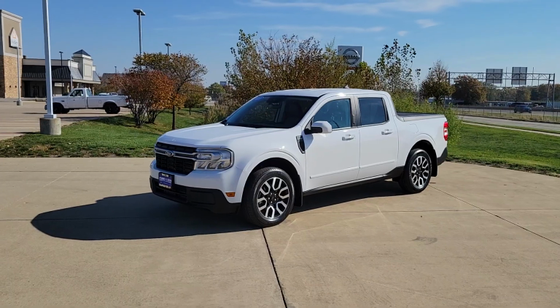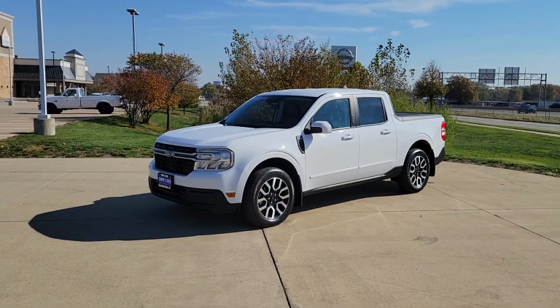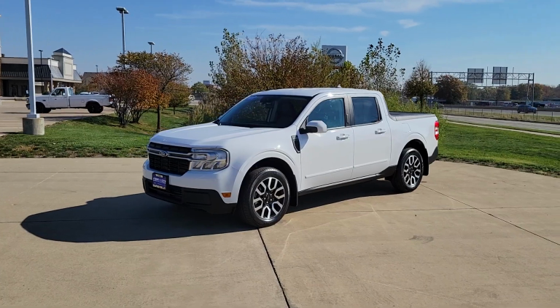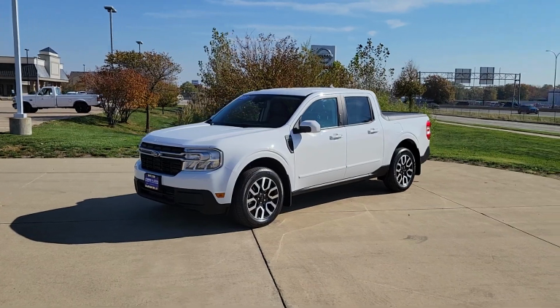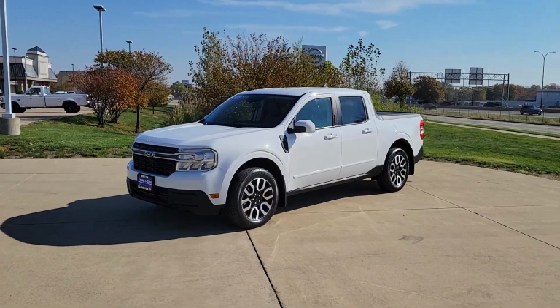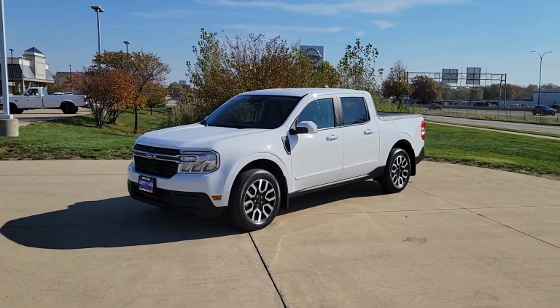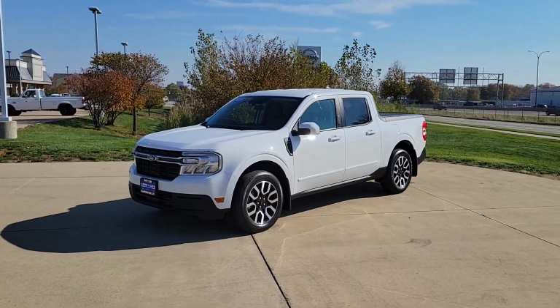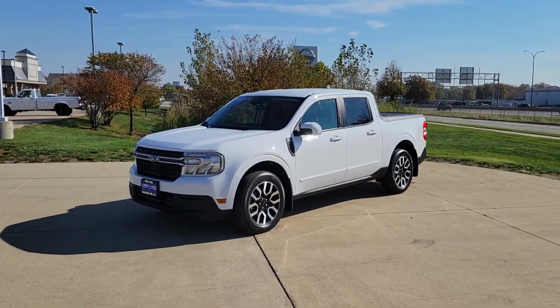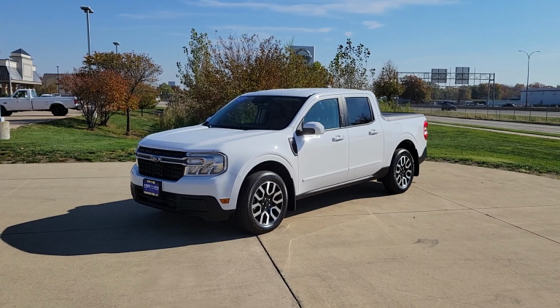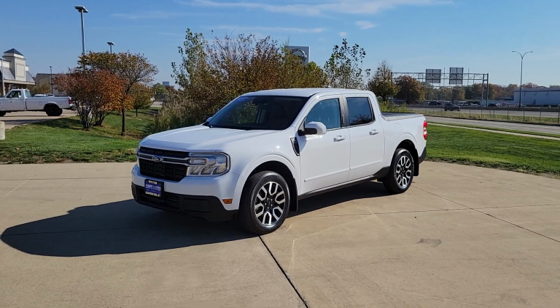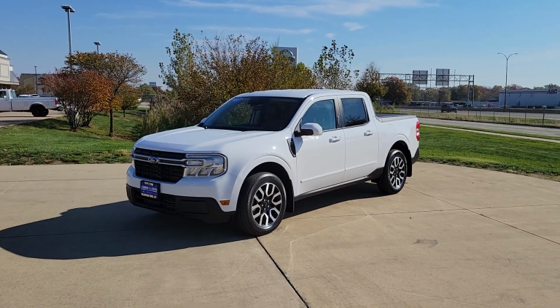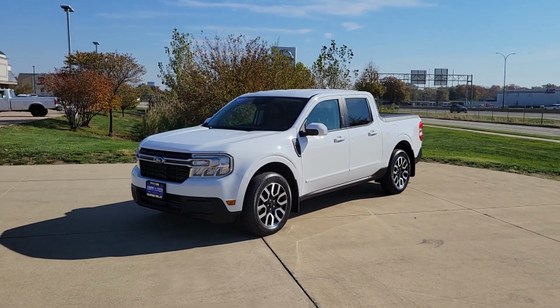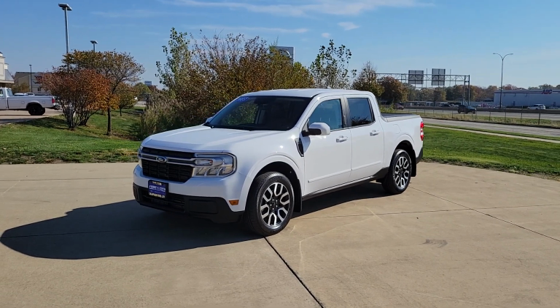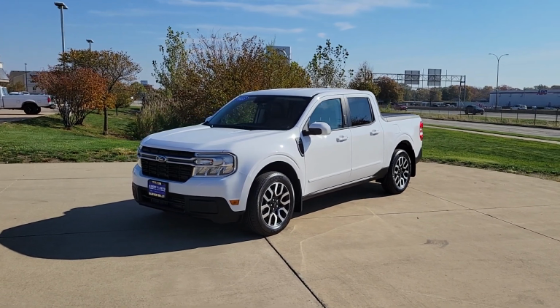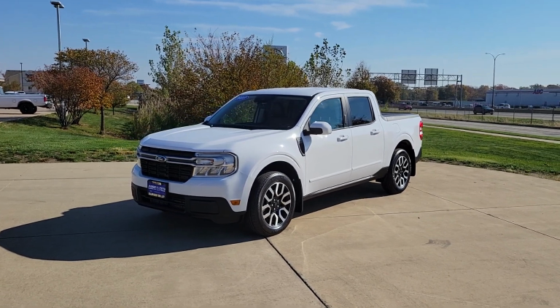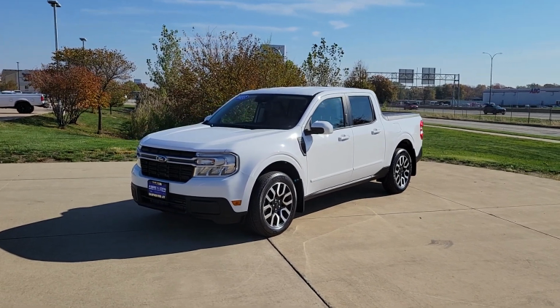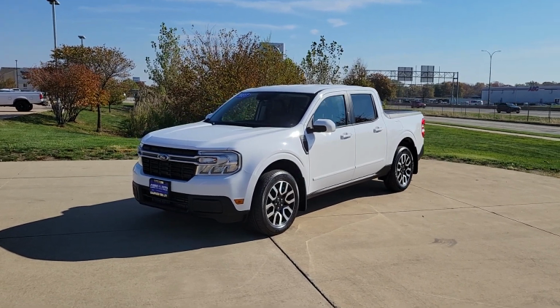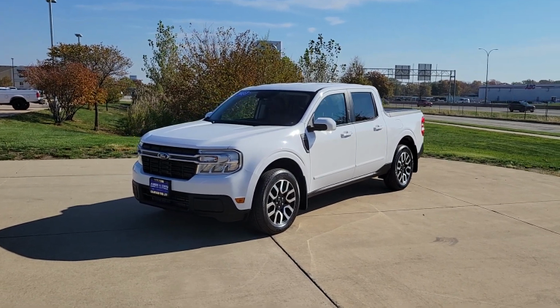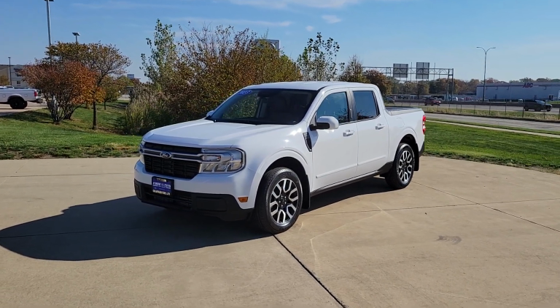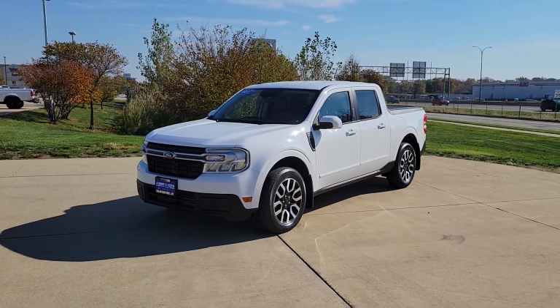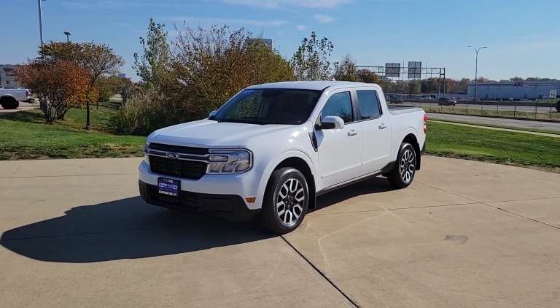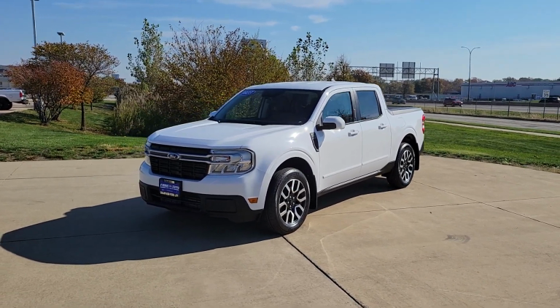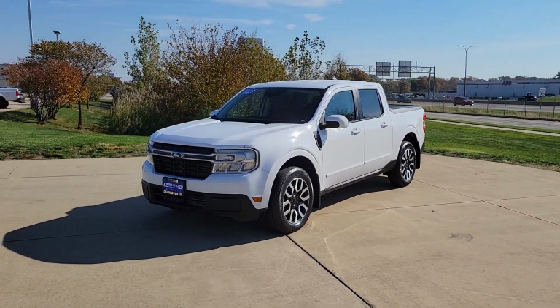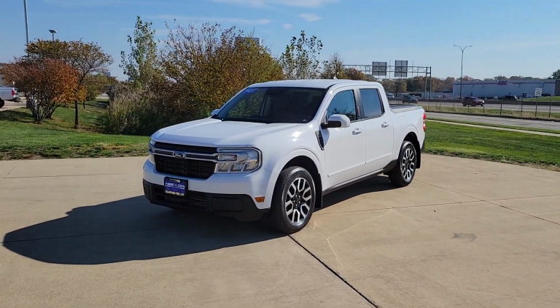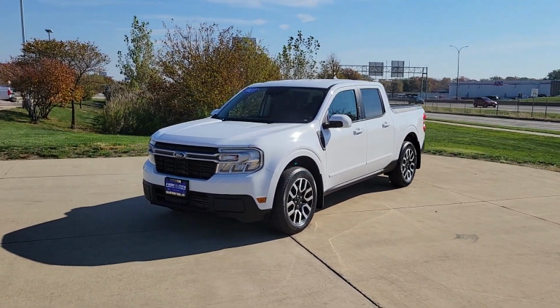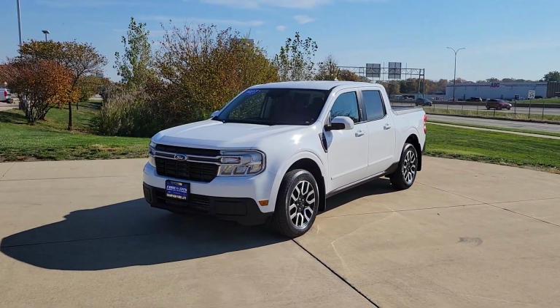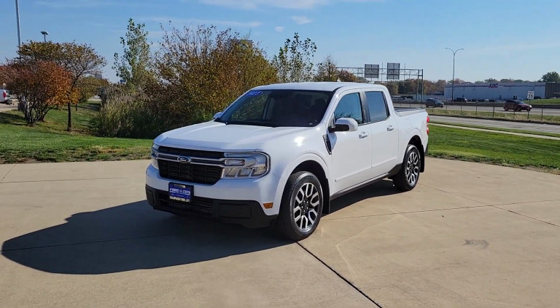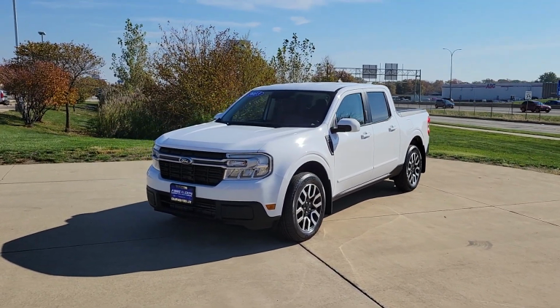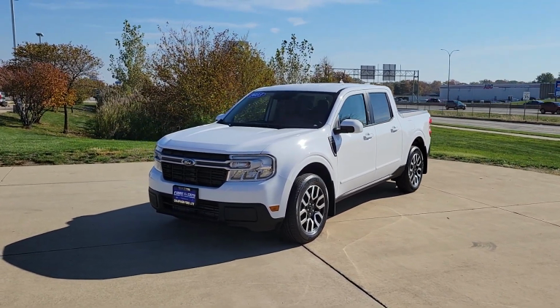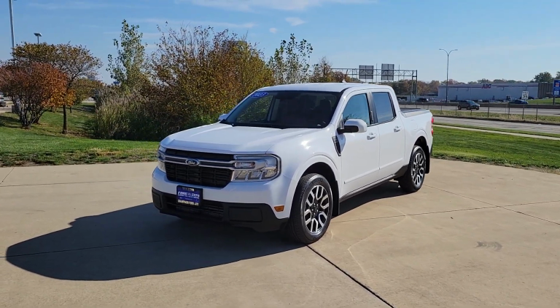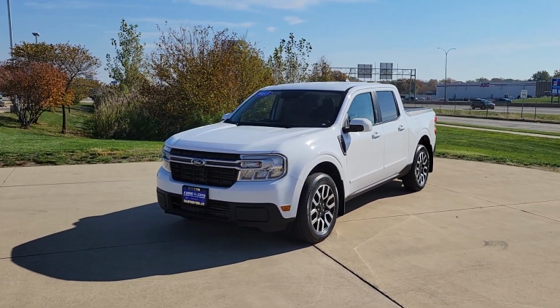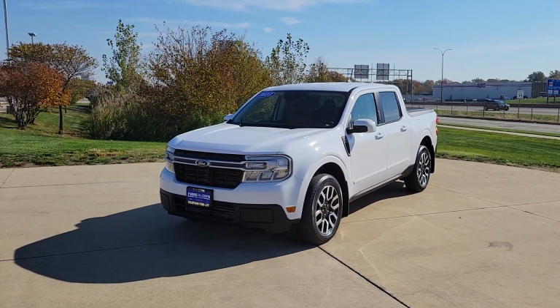If you're interested in this Maverick, head on over to ChampagneFordCity.net or call the number in the description. Thanks for watching.